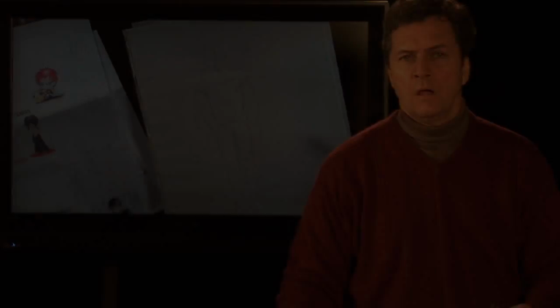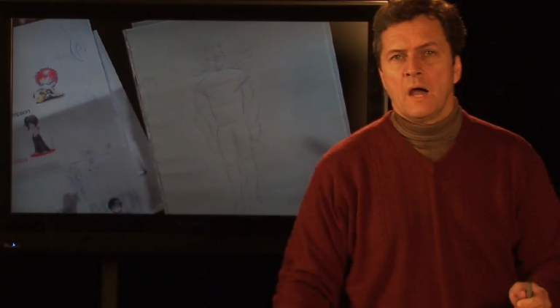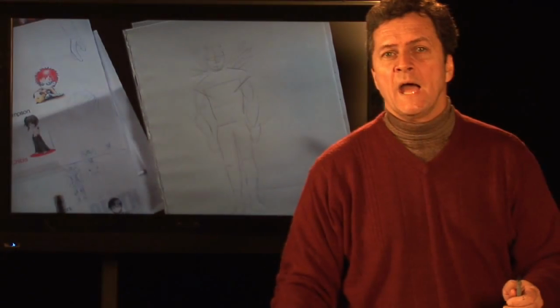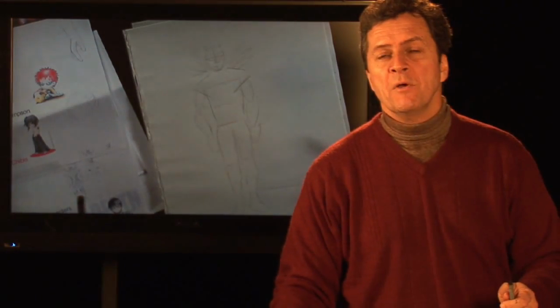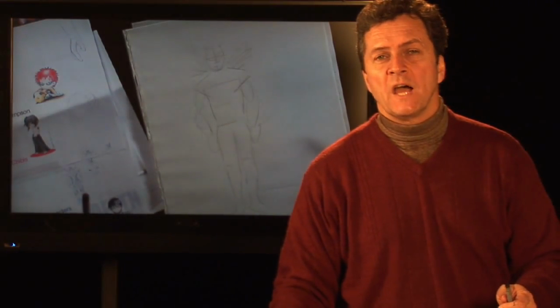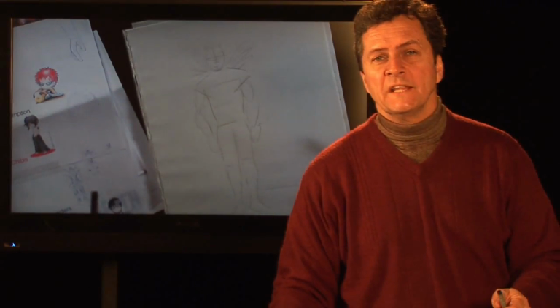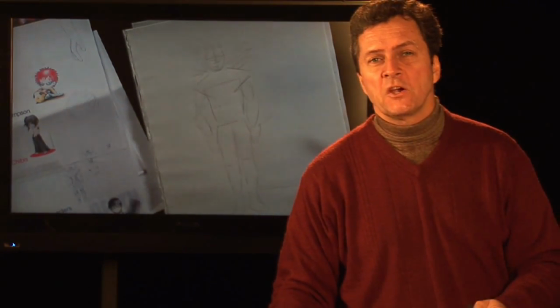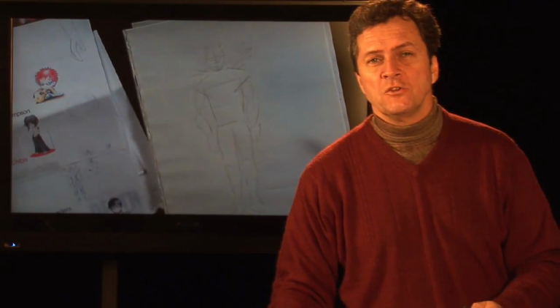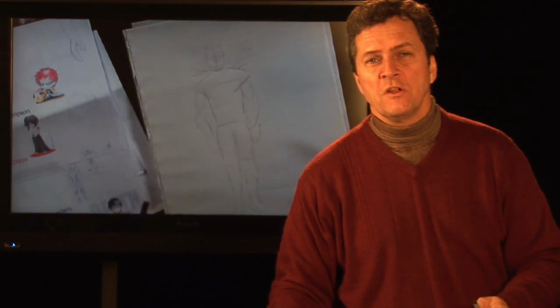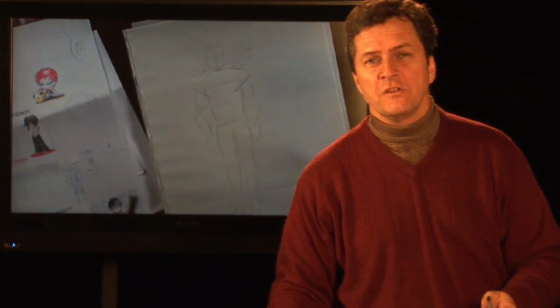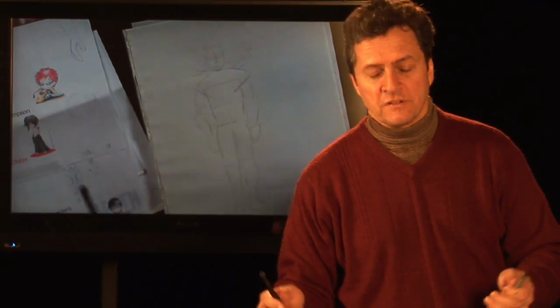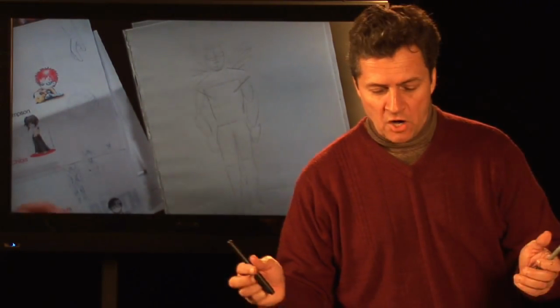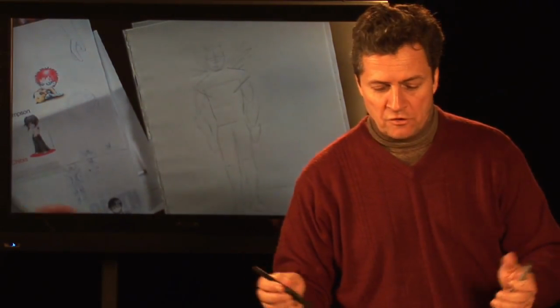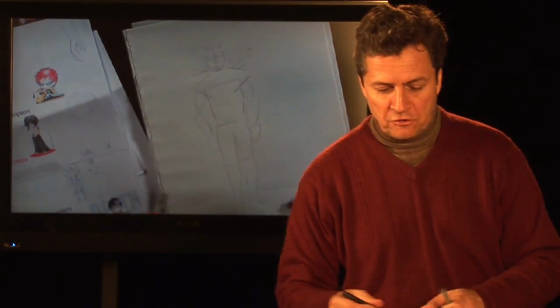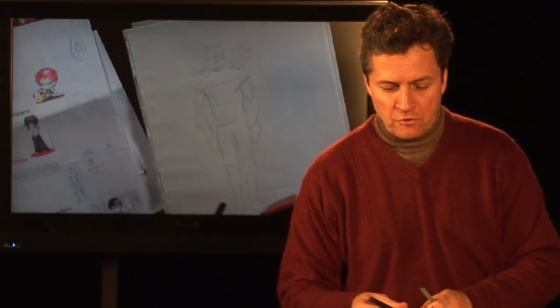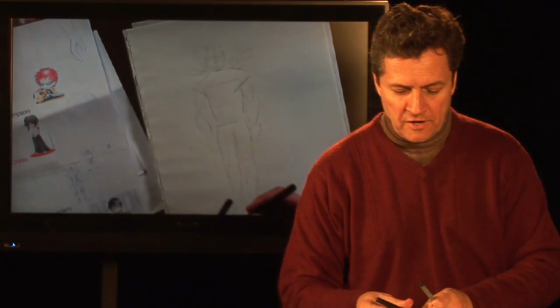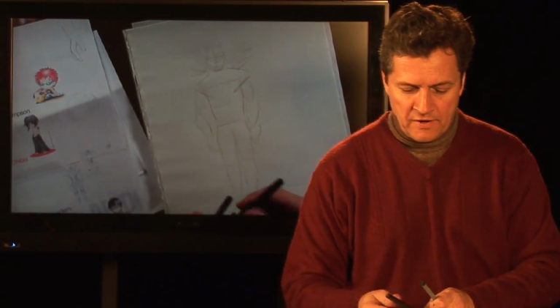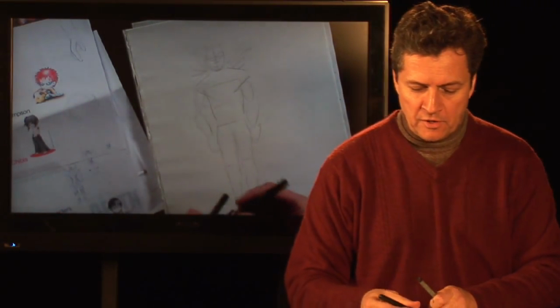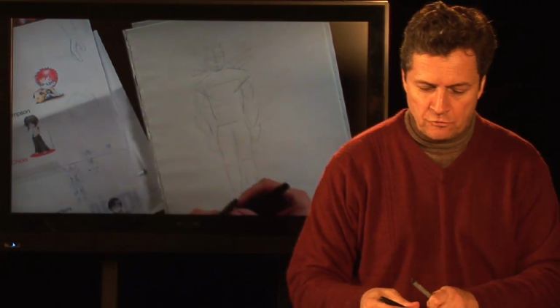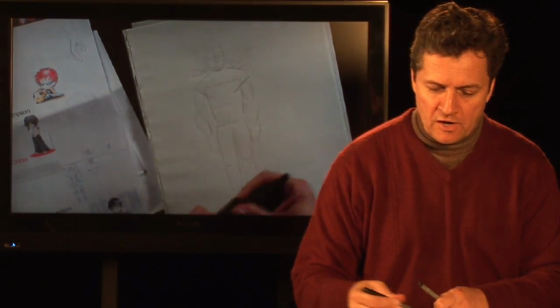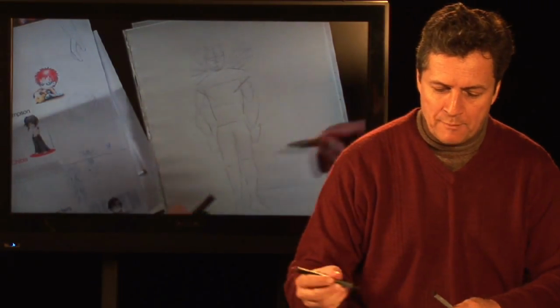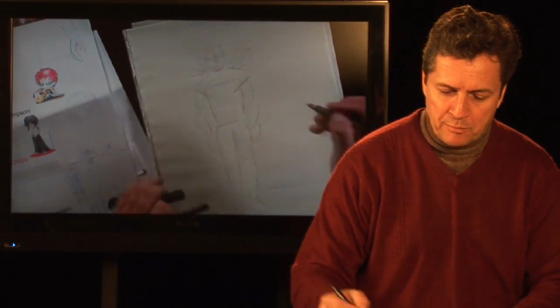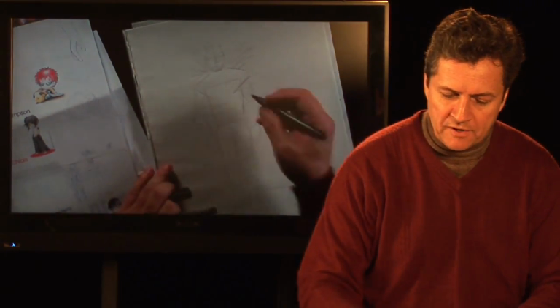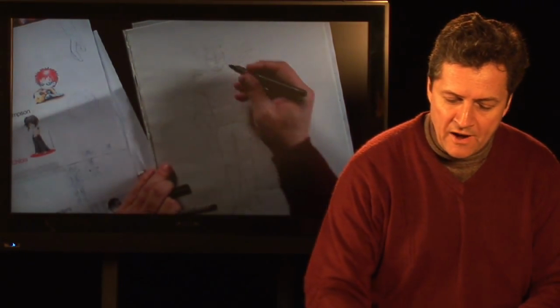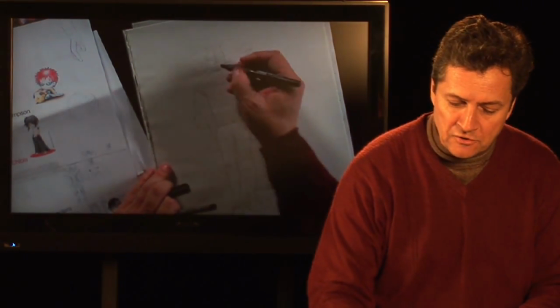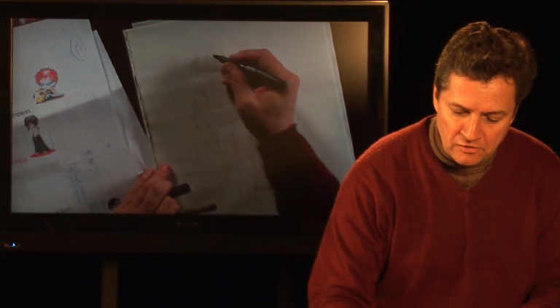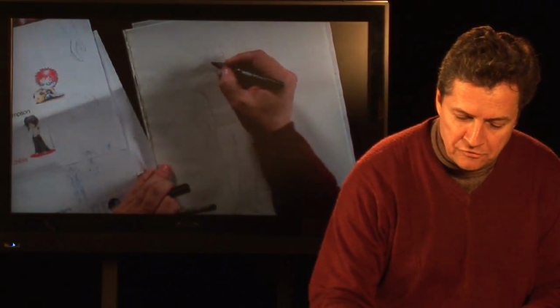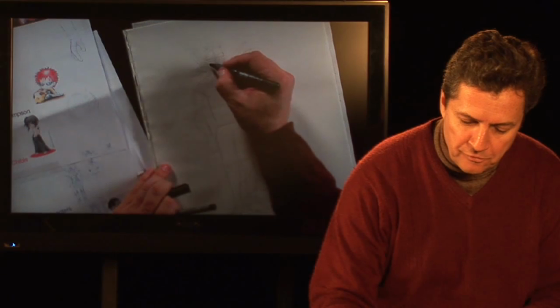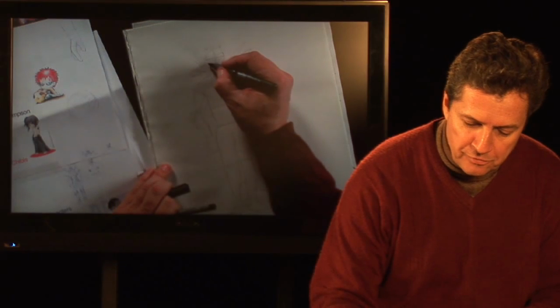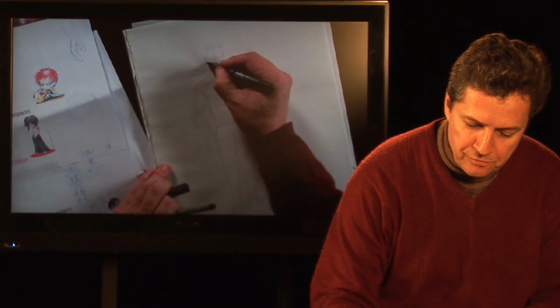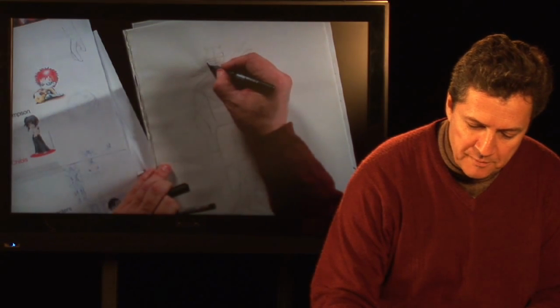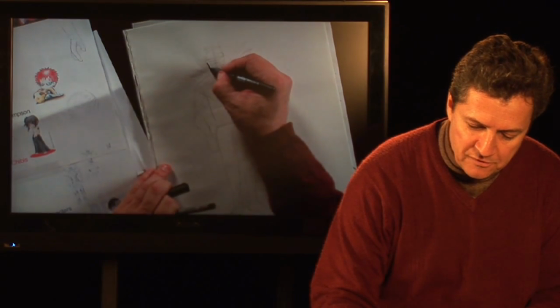Hi, I'm Bill Connolly, a cartoonist and artist extraordinaire. We're going to draw comic book characters in less than three minutes.